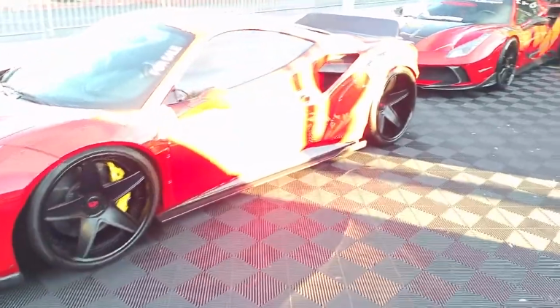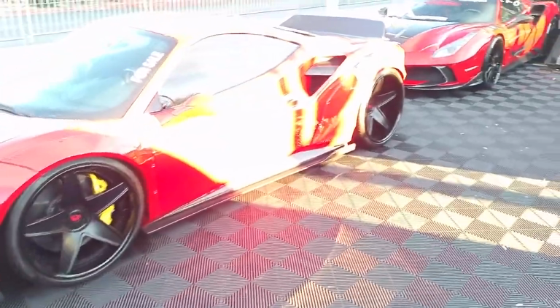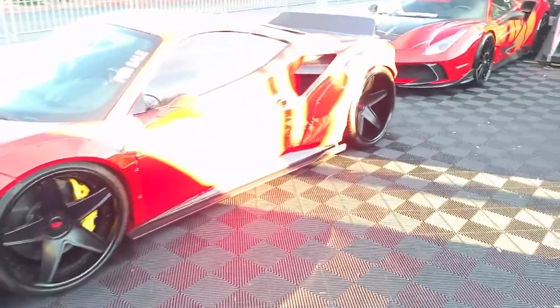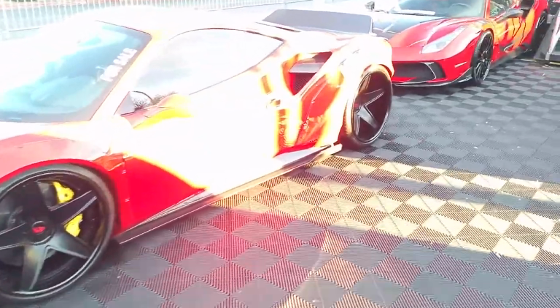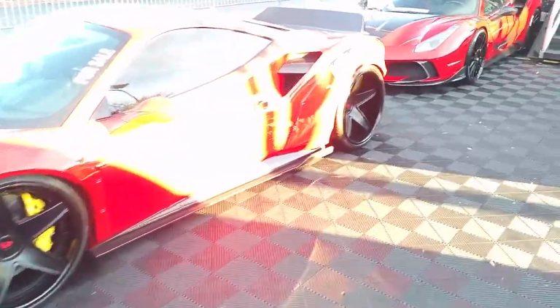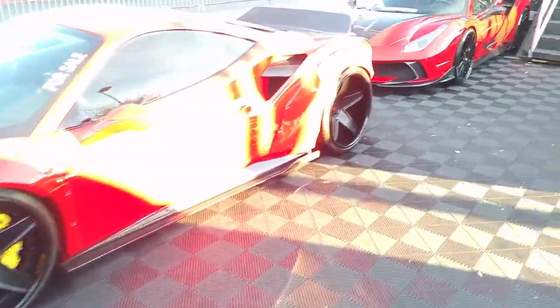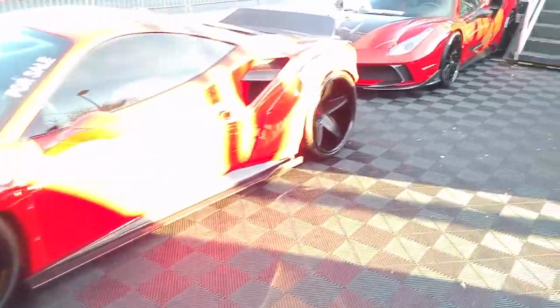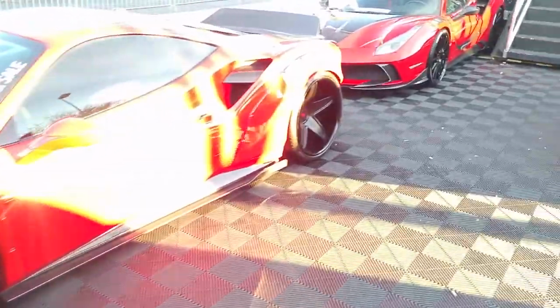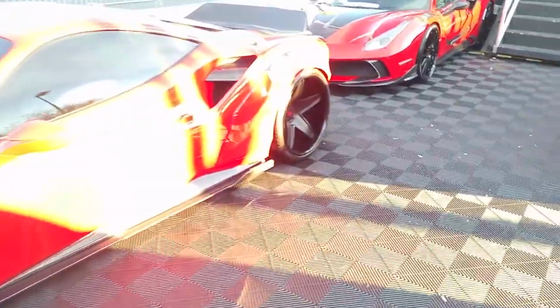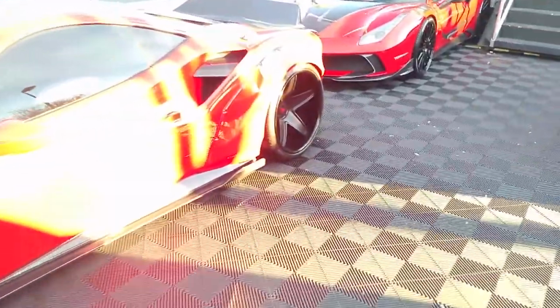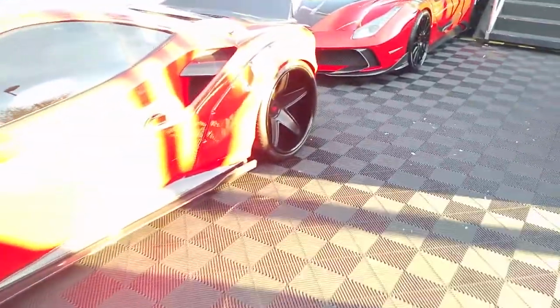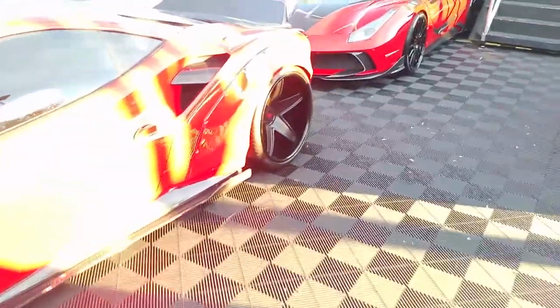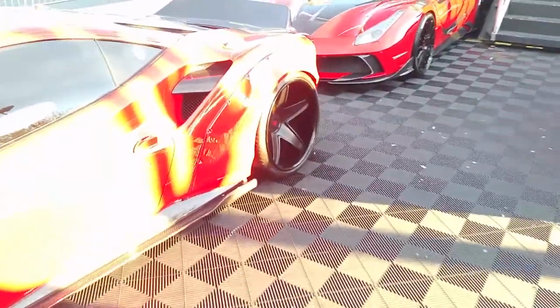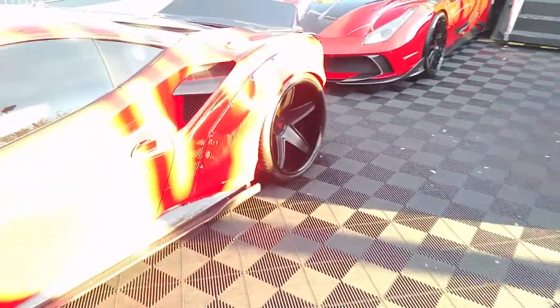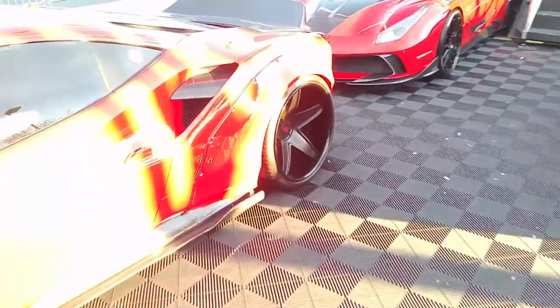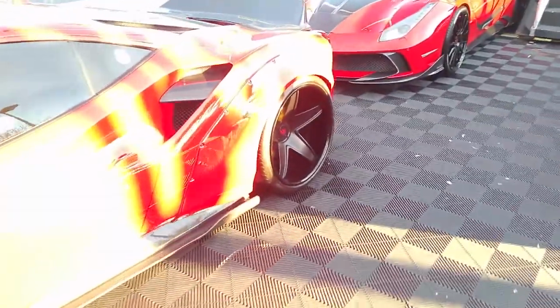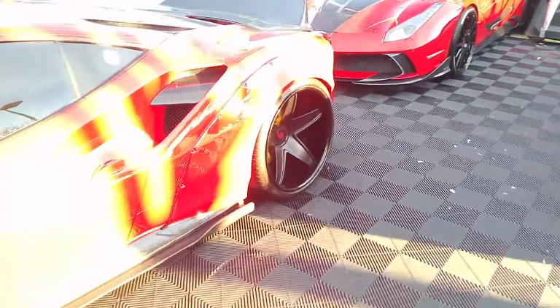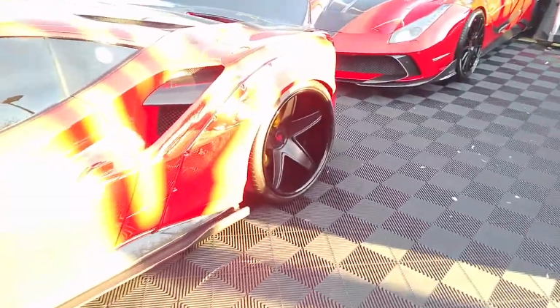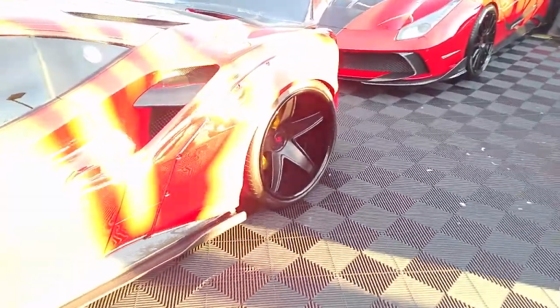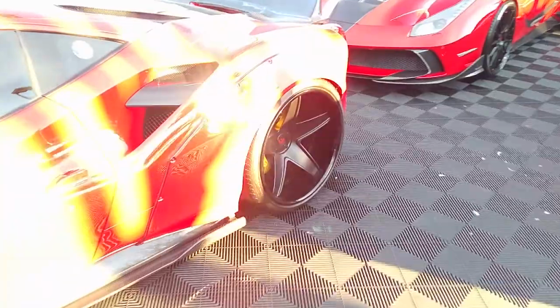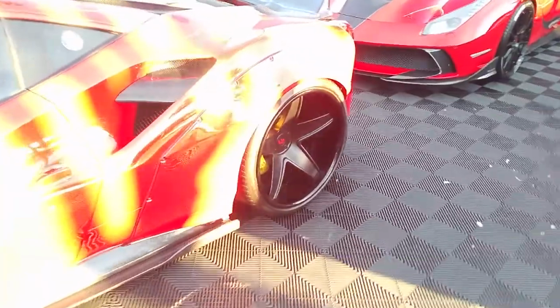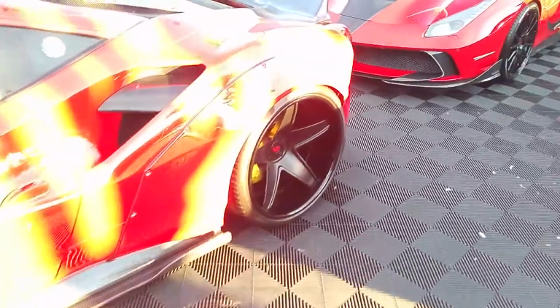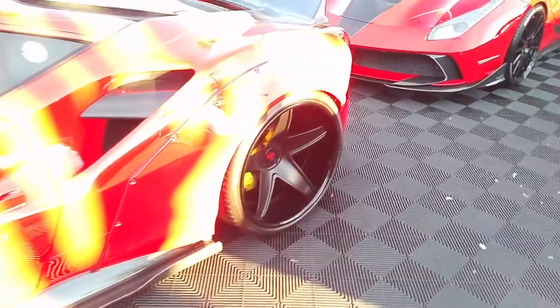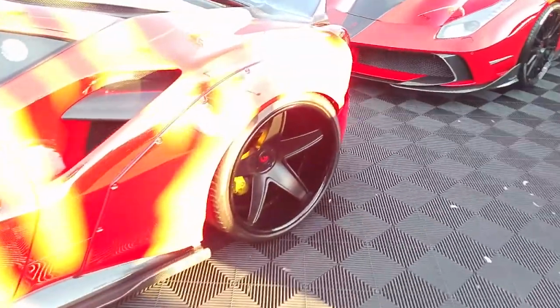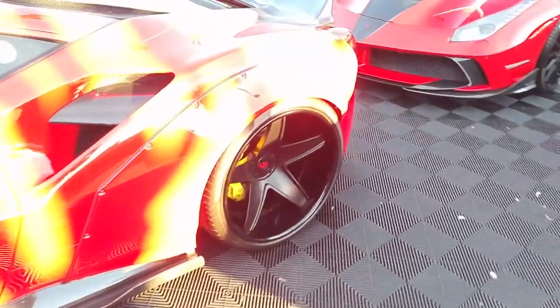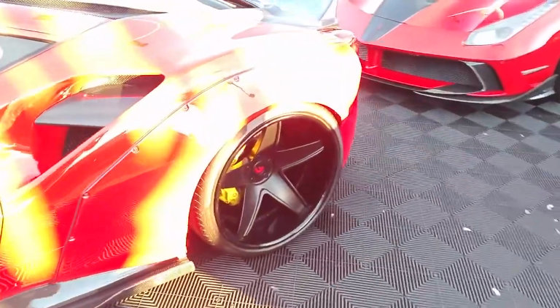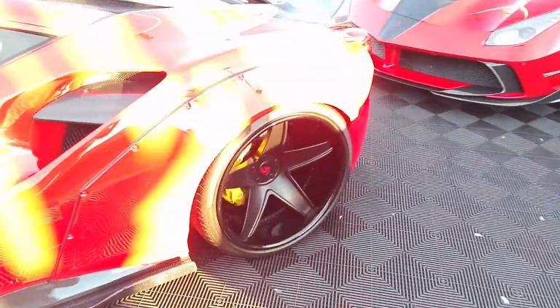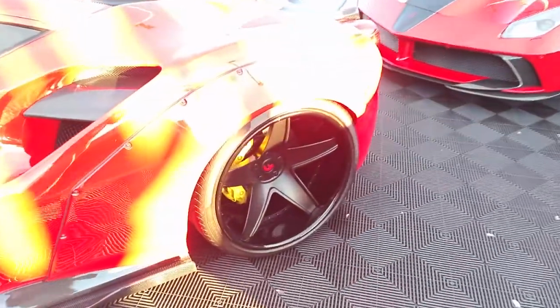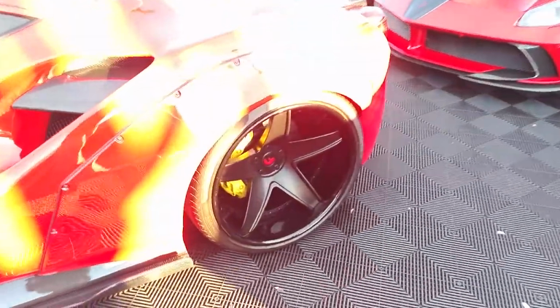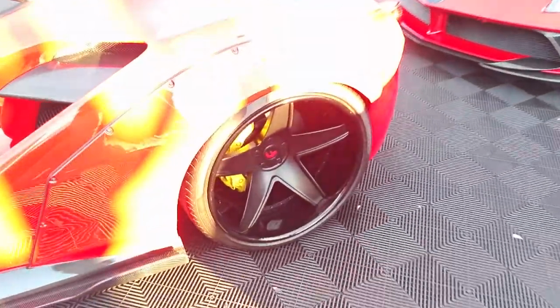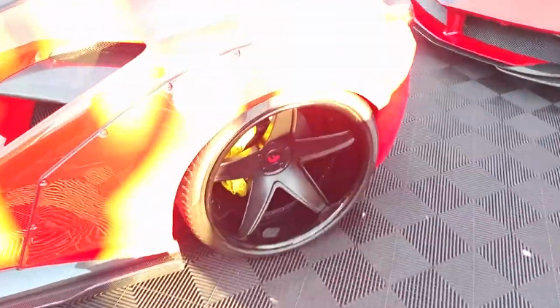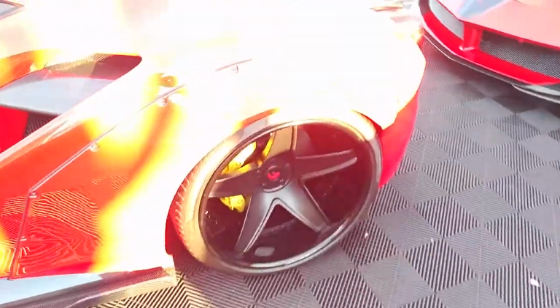Got the wide body kit on it, so you got the super deep concave with the big lip on it. Great looking setup.